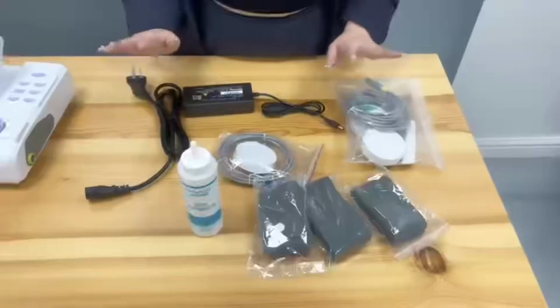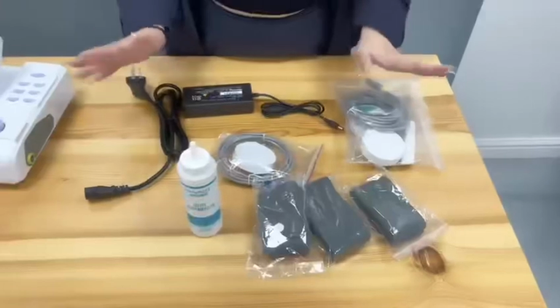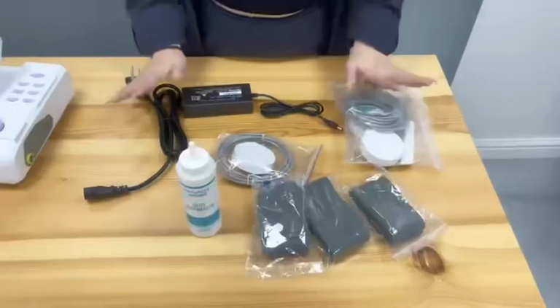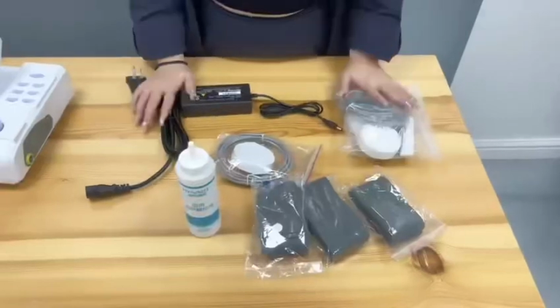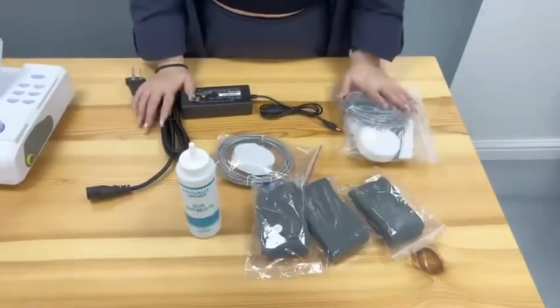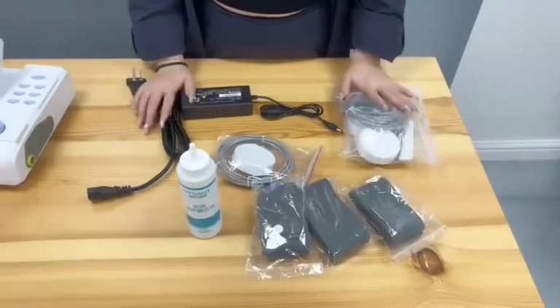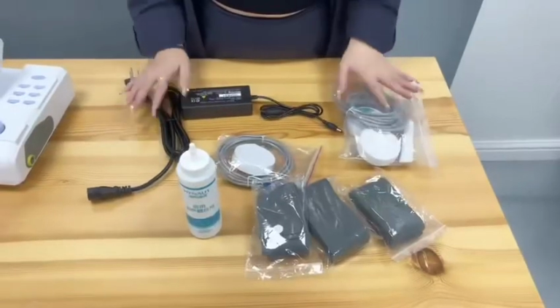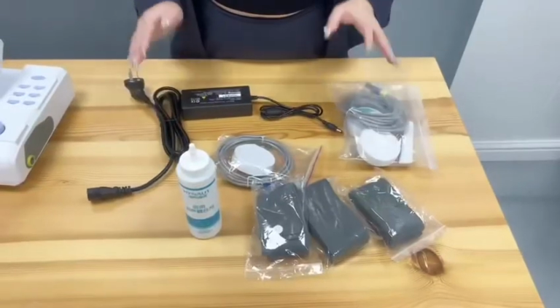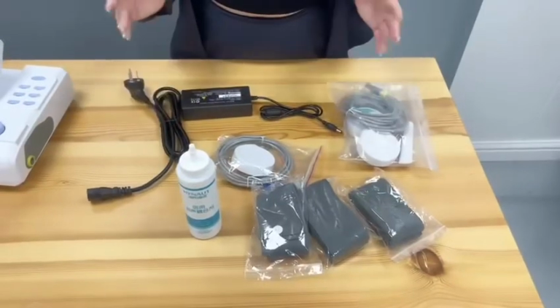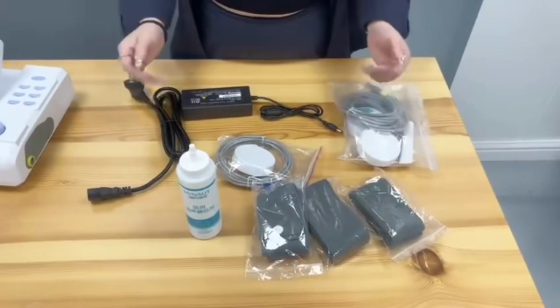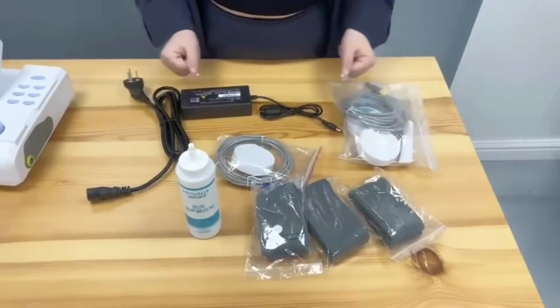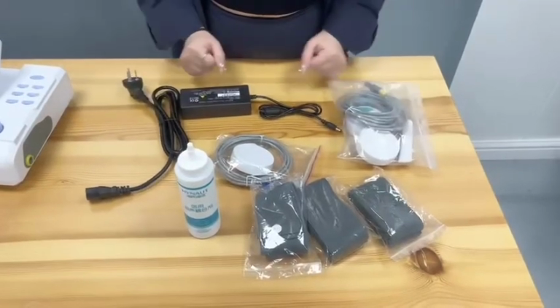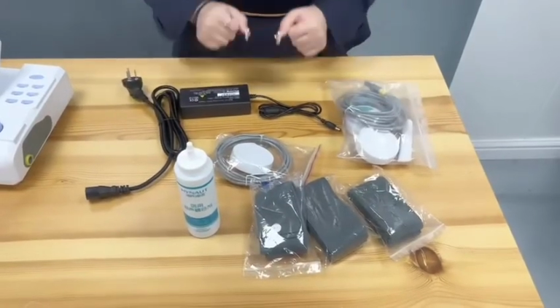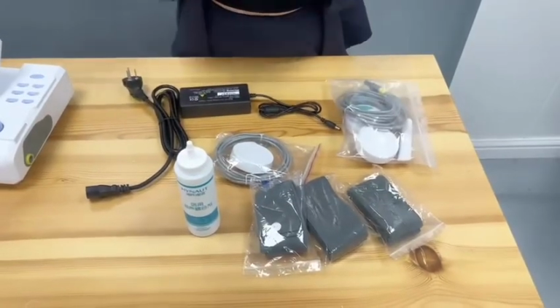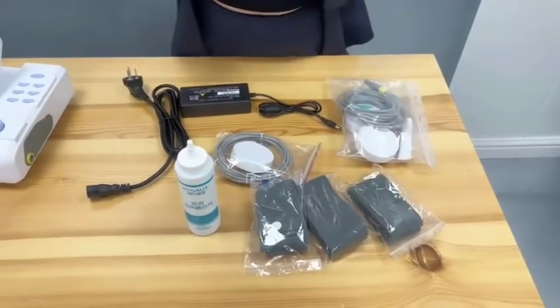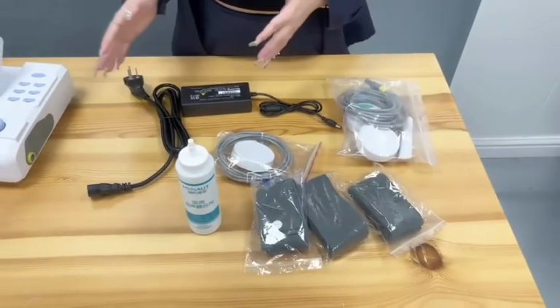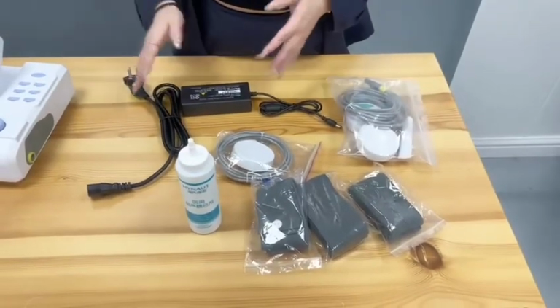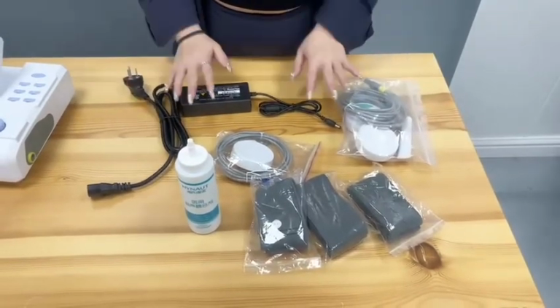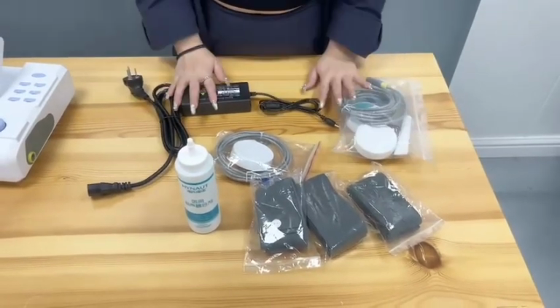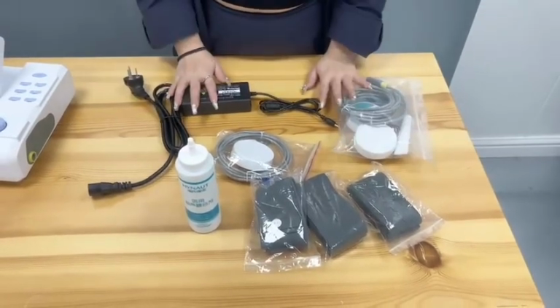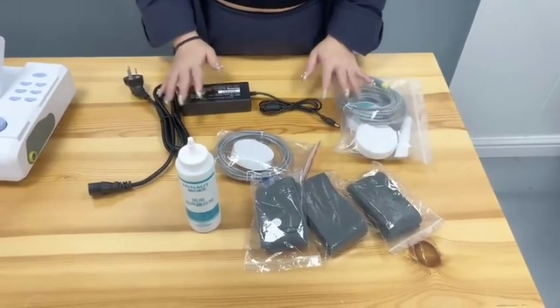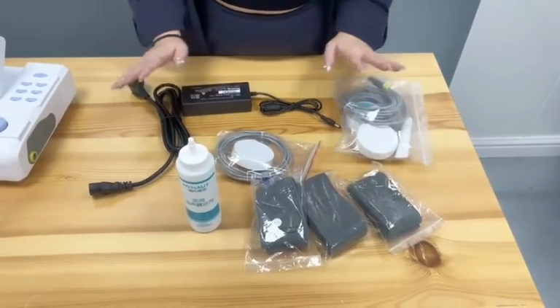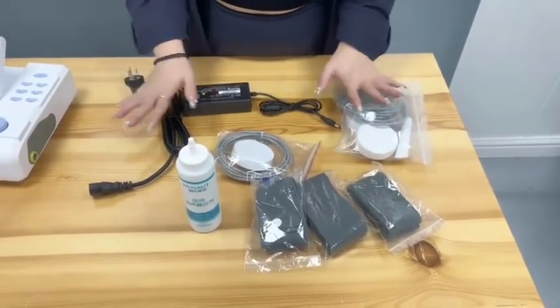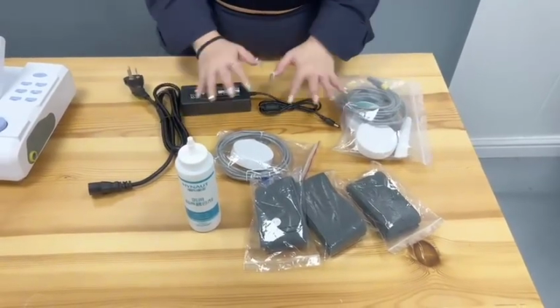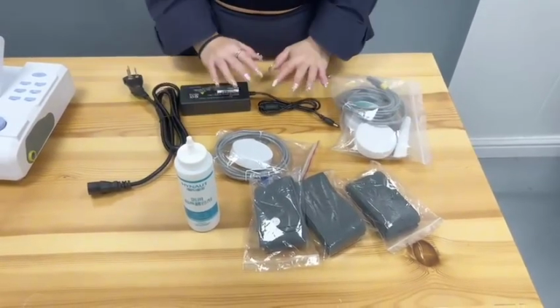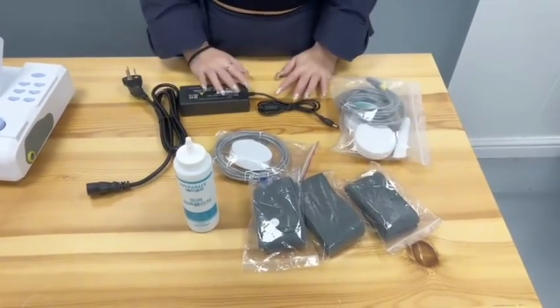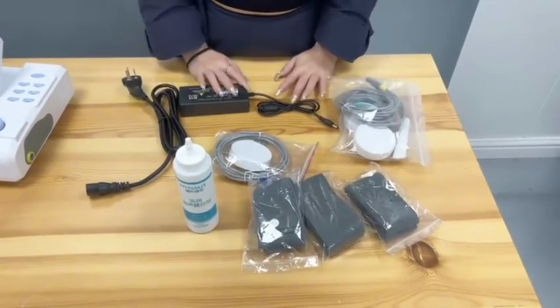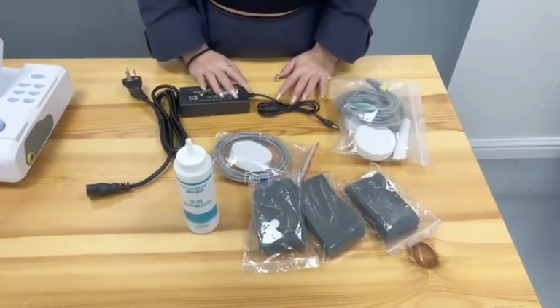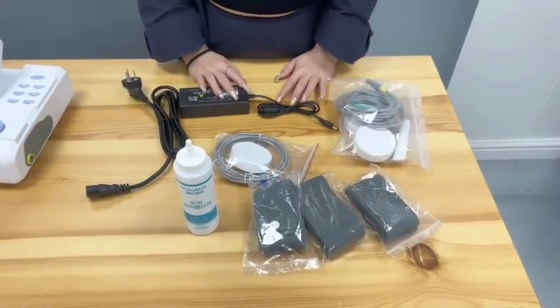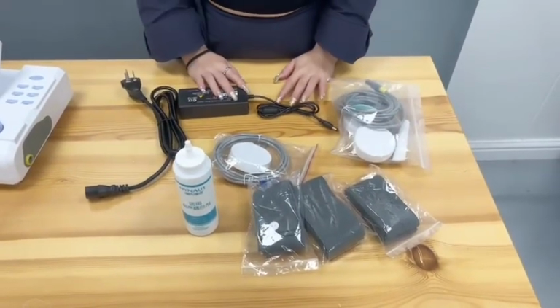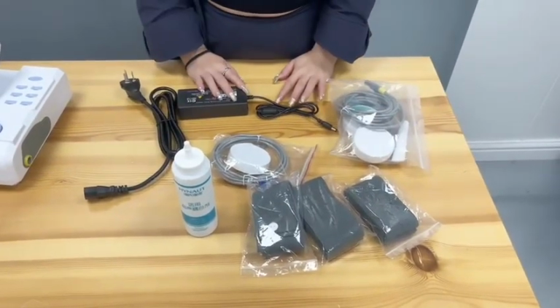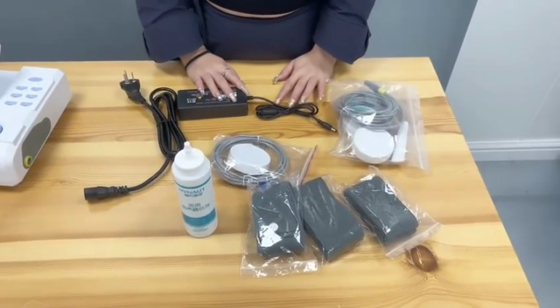Hello everyone, I'm going to introduce you to the Fetal Monitor. These are the accessories of the Fetal Monitor.